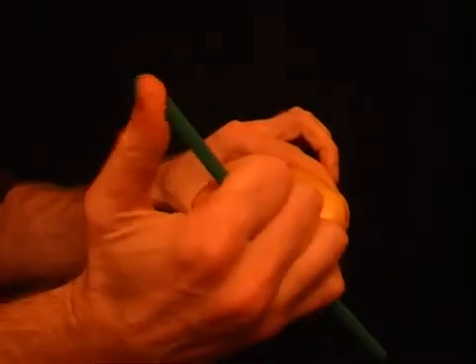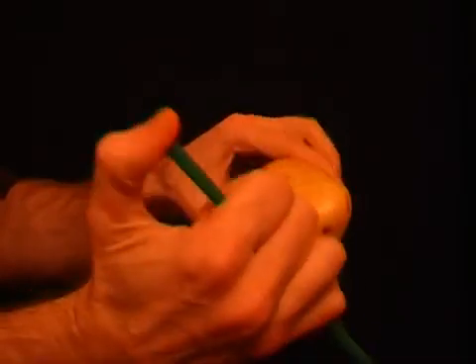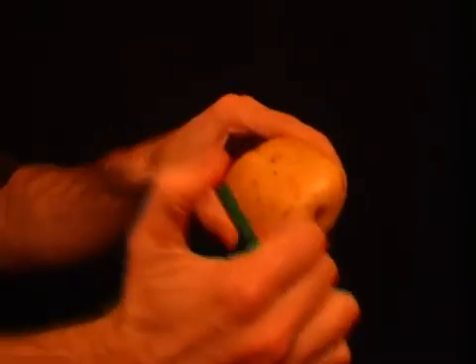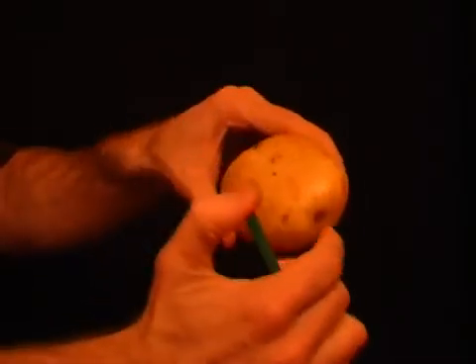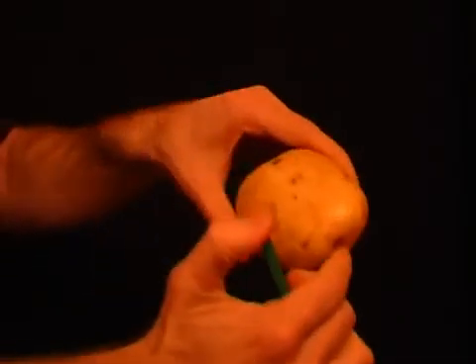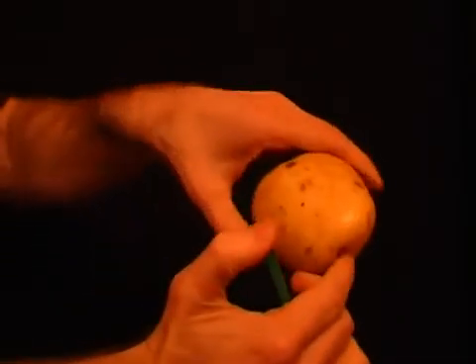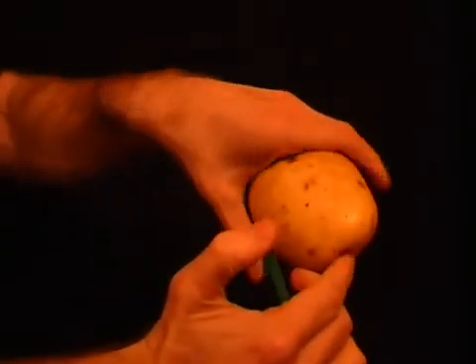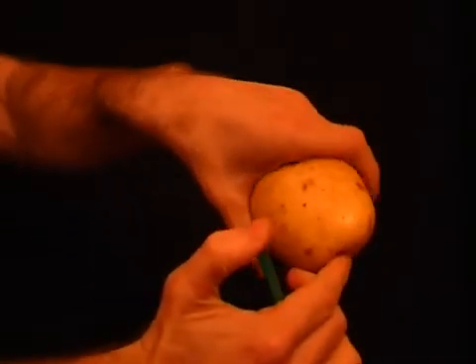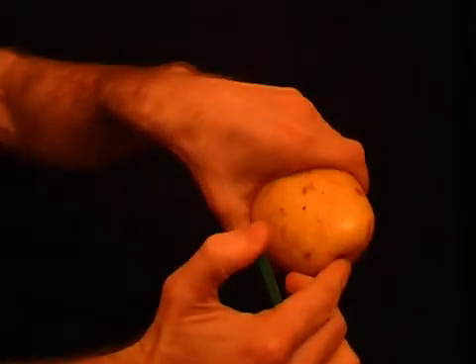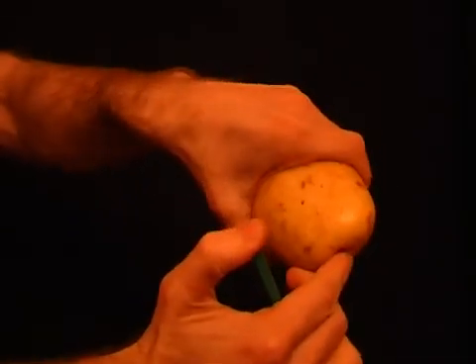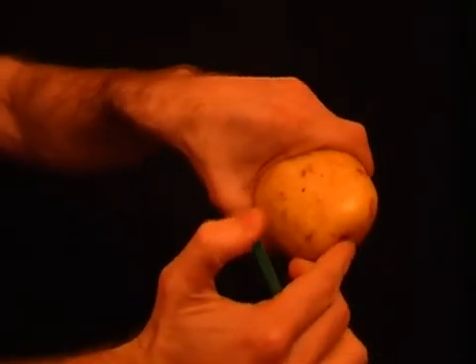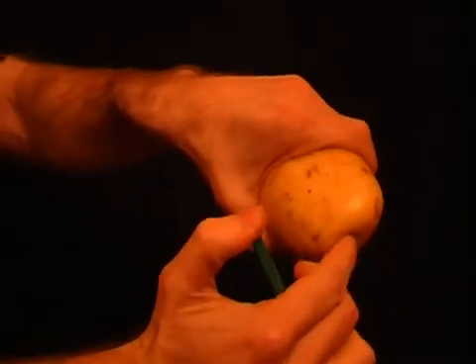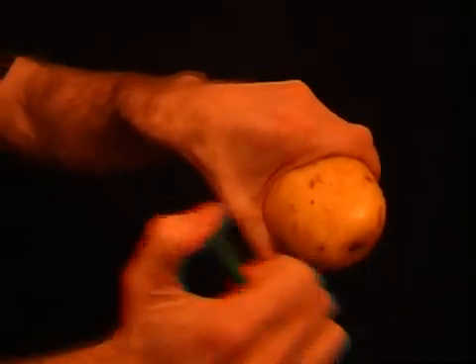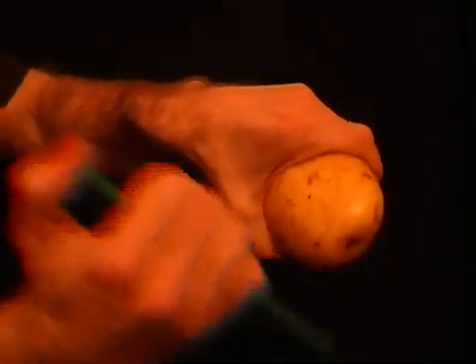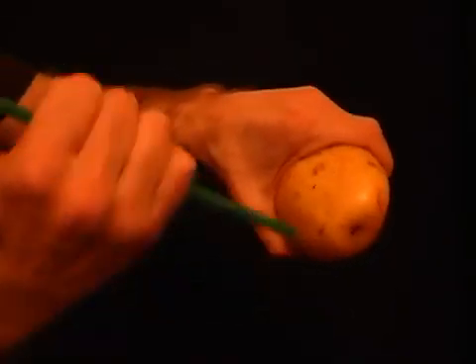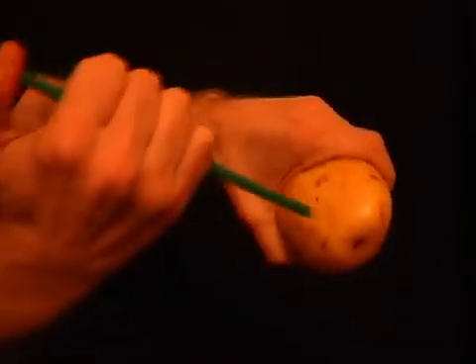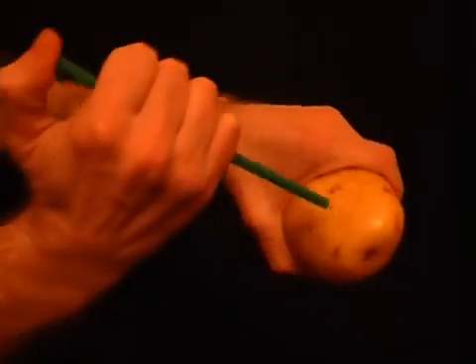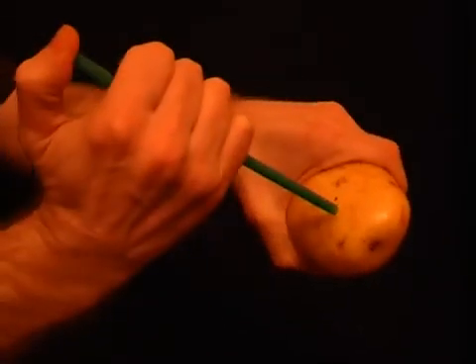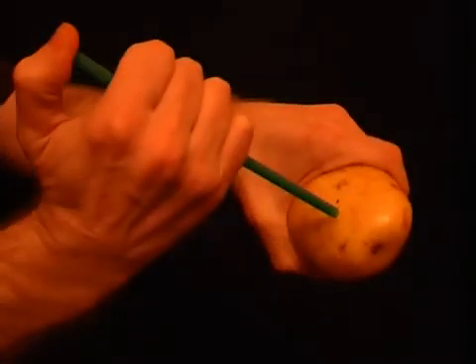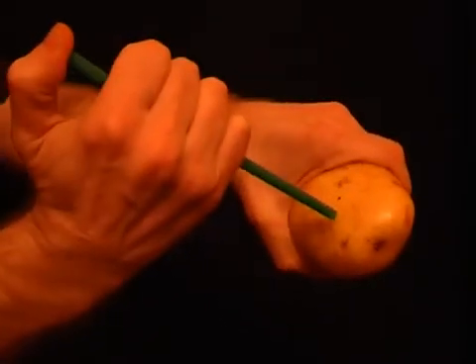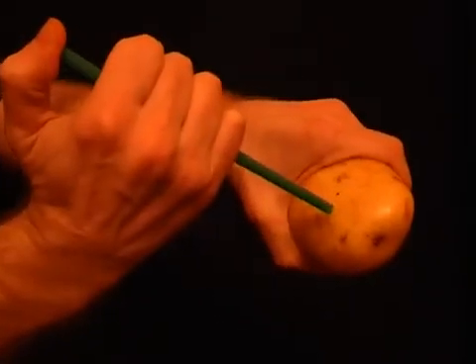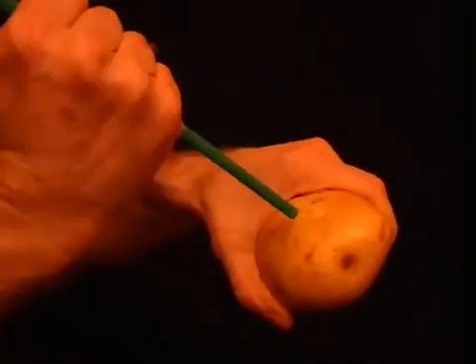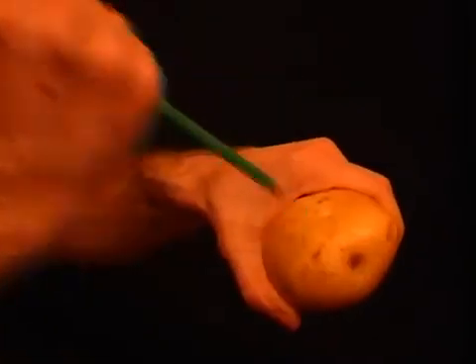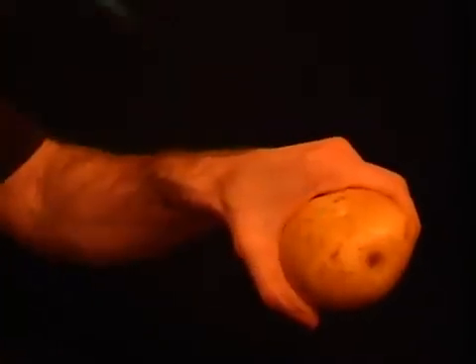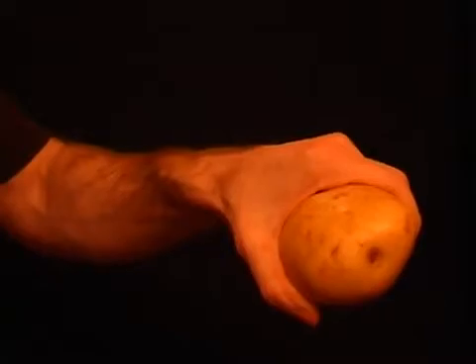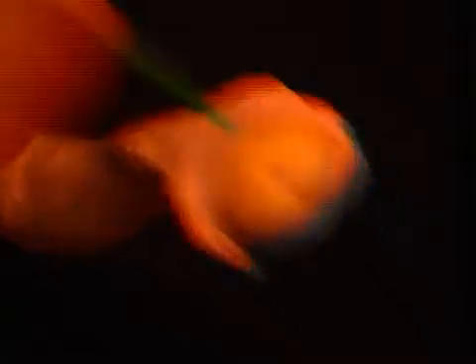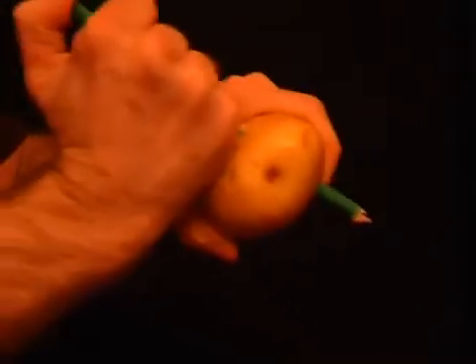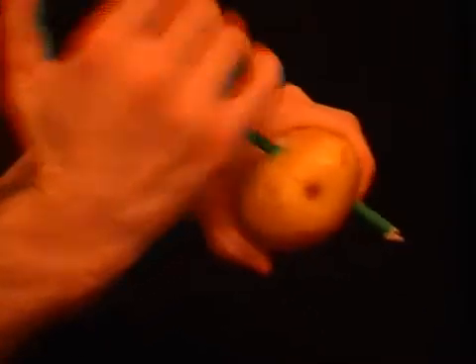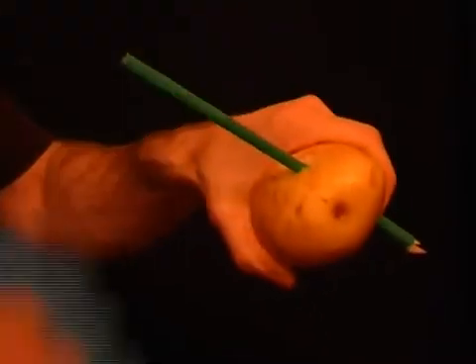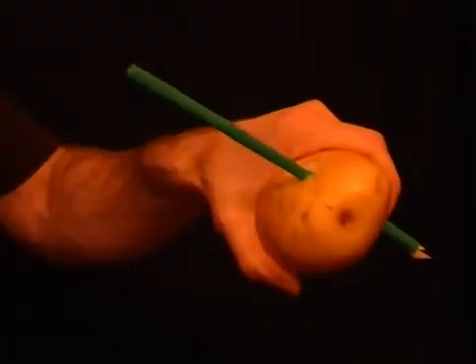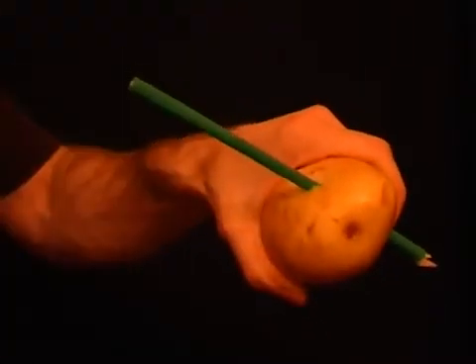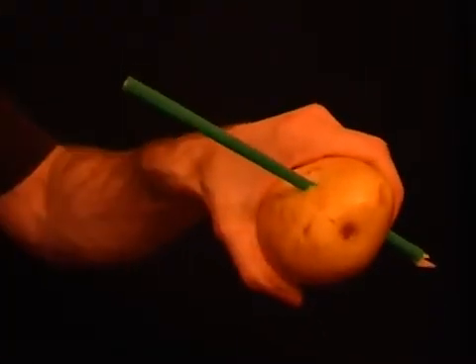Take a straw and a potato. Place your thumb over the end of the straw and simply jab it straight through the potato. Amazing!